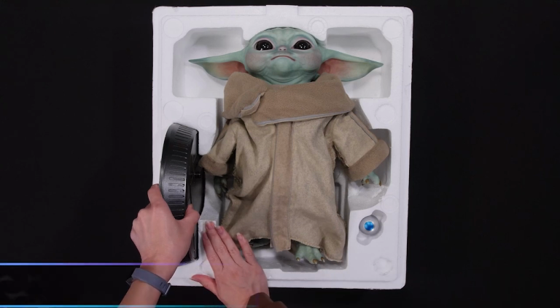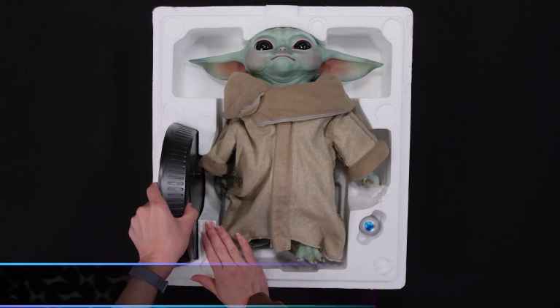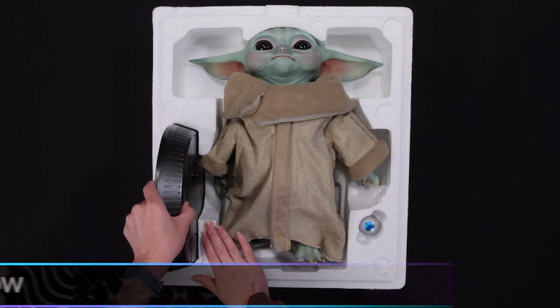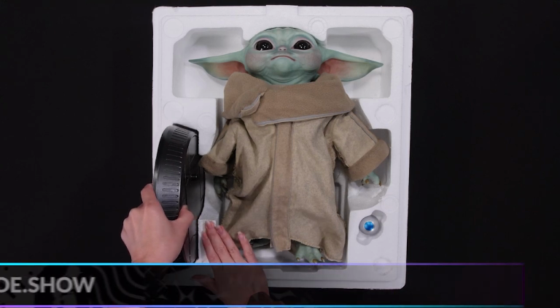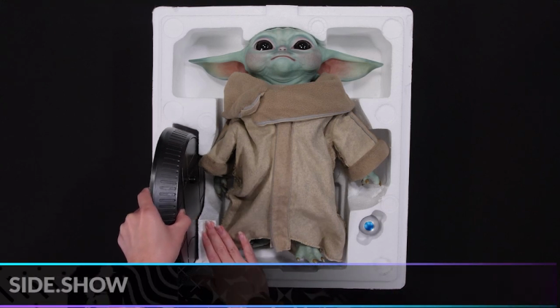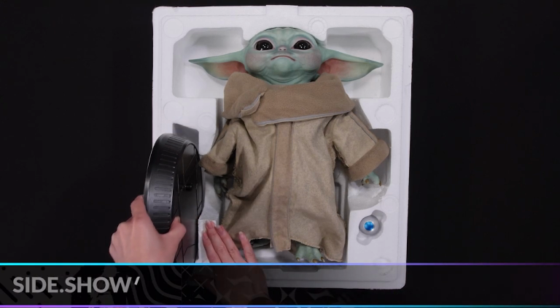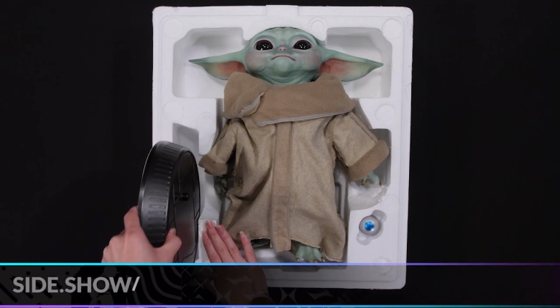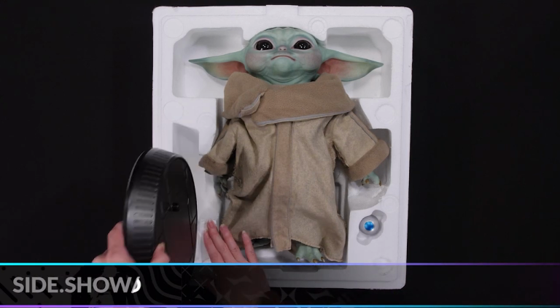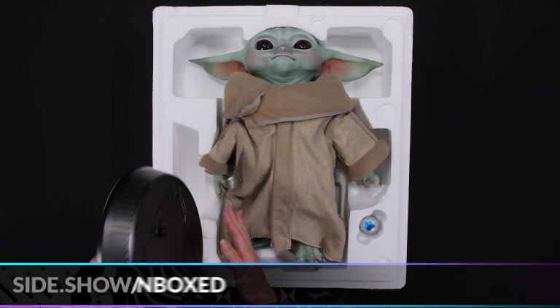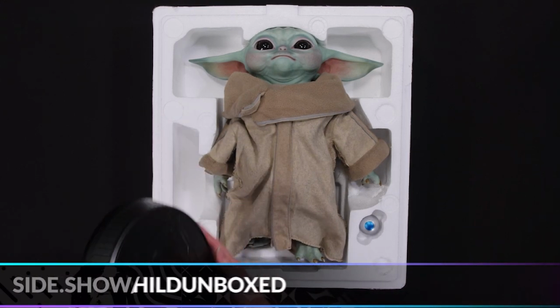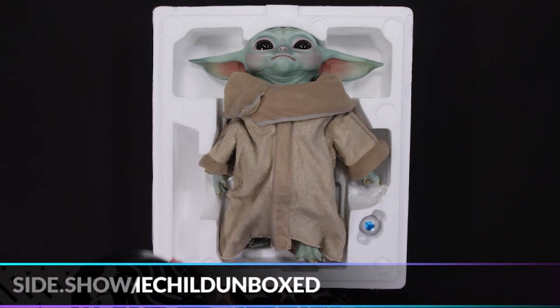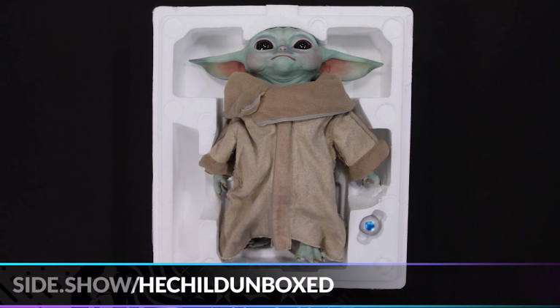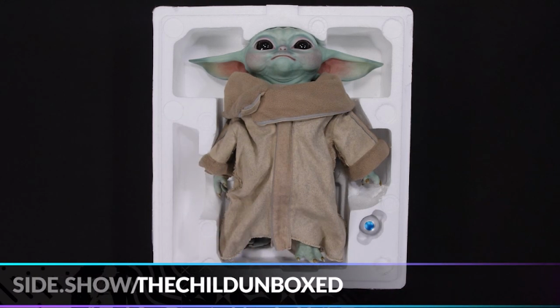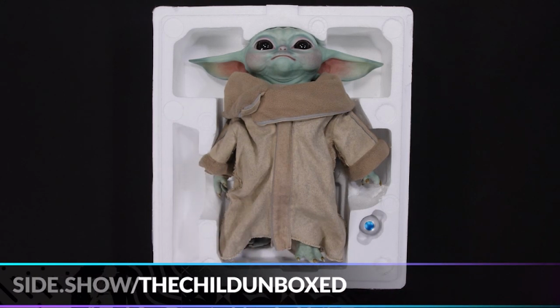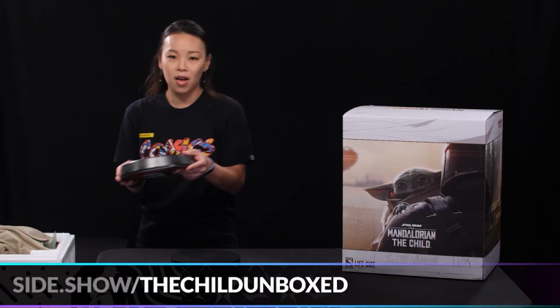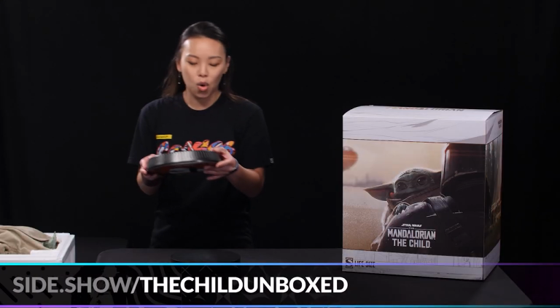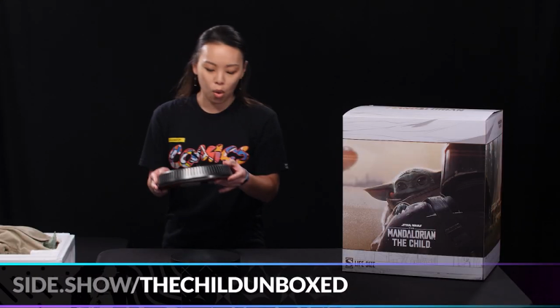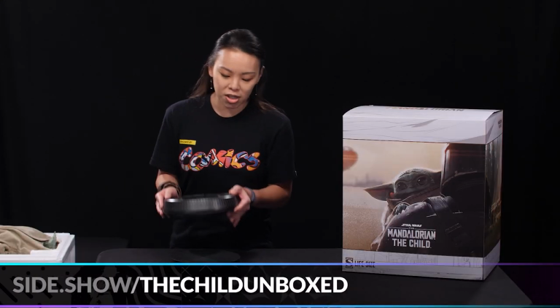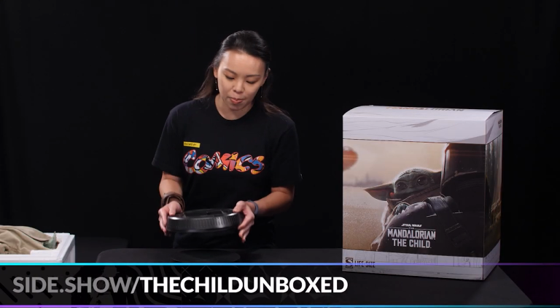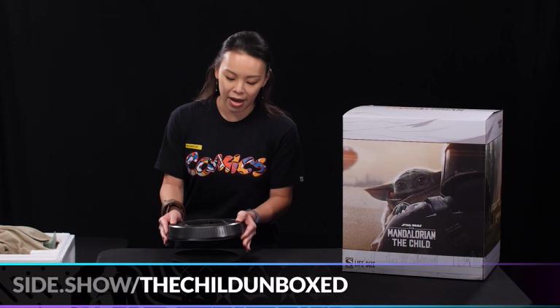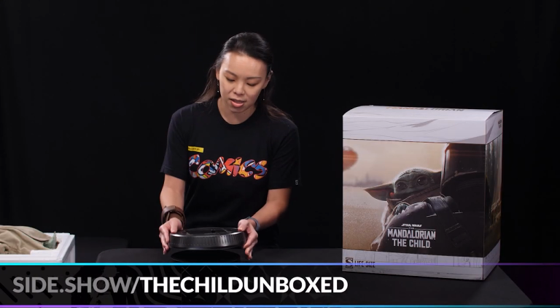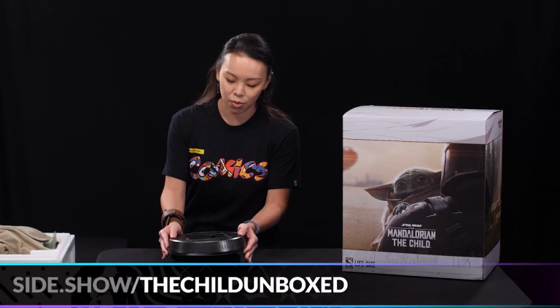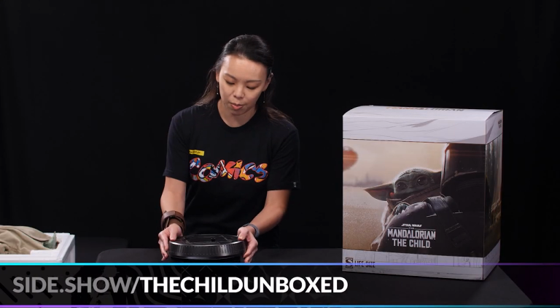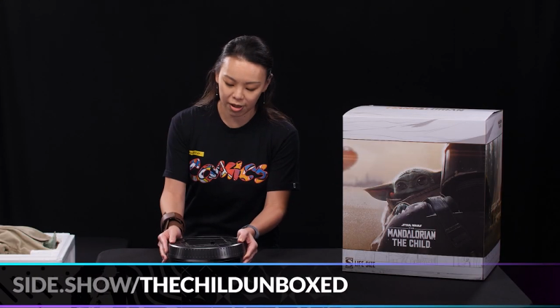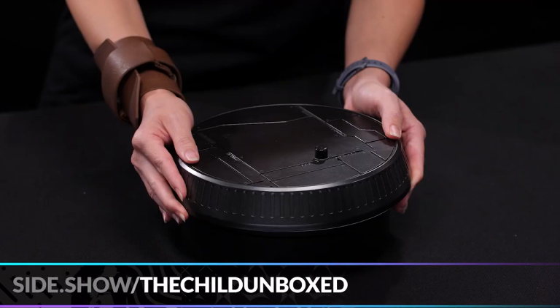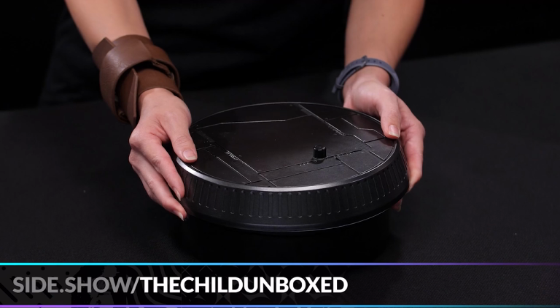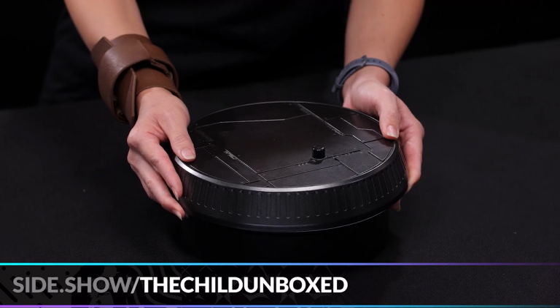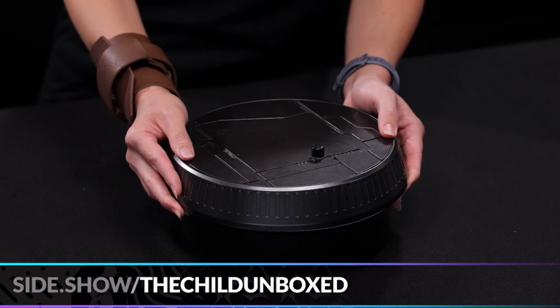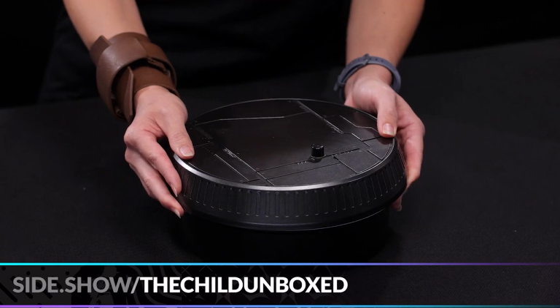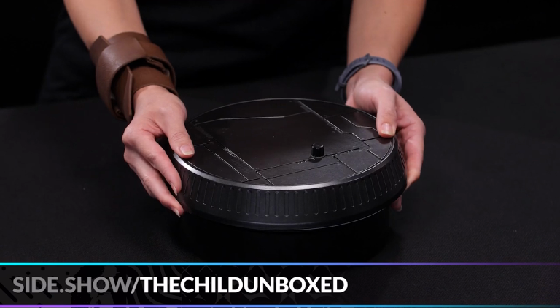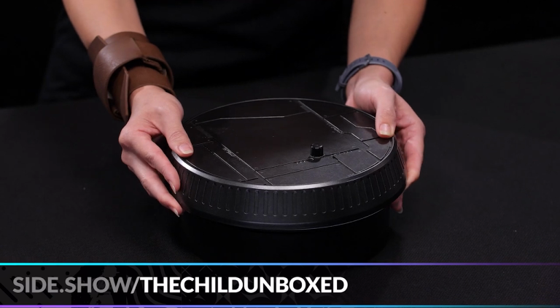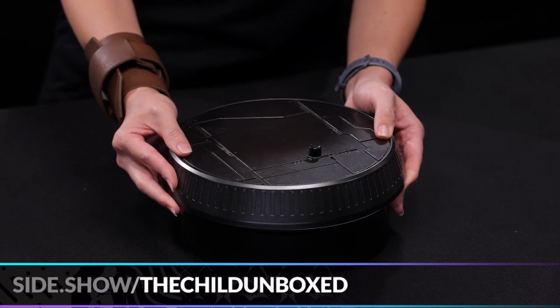First off we have this gorgeous base. We're going to place it right over here.